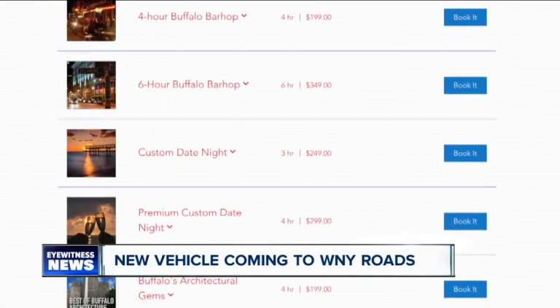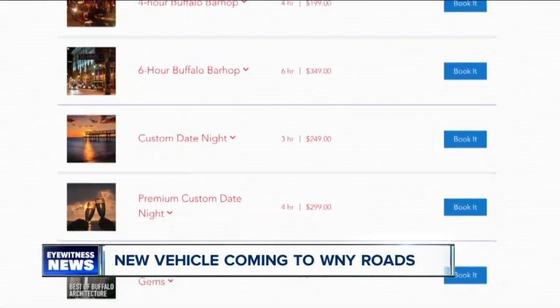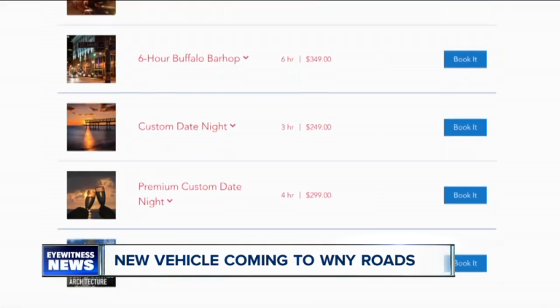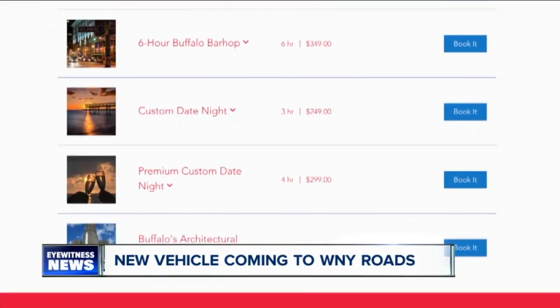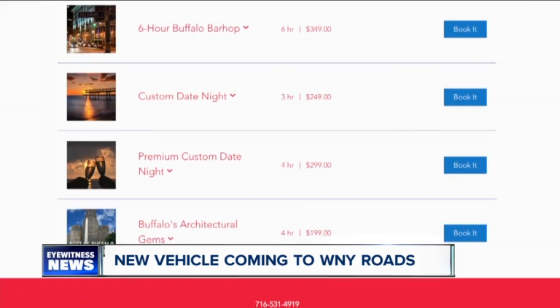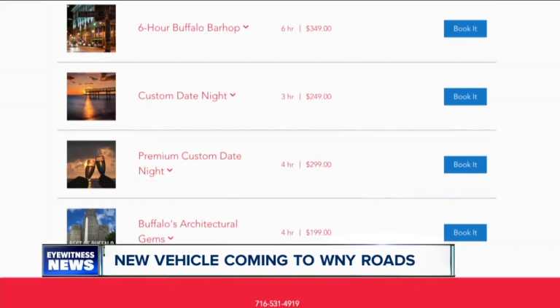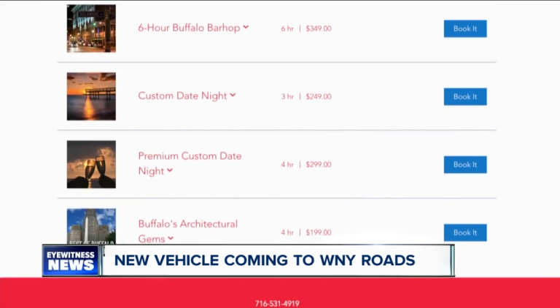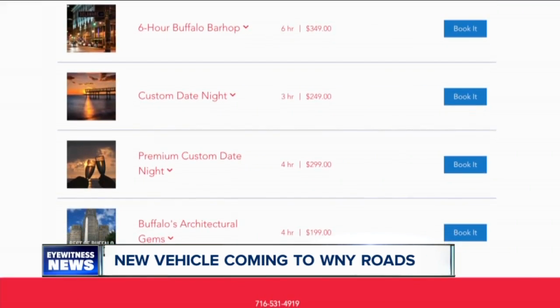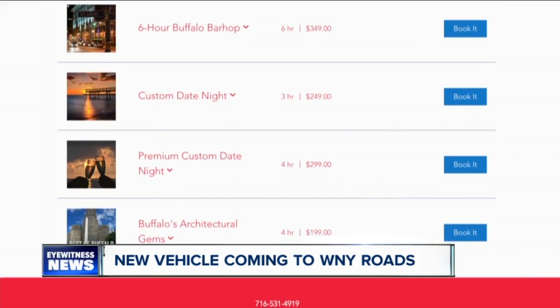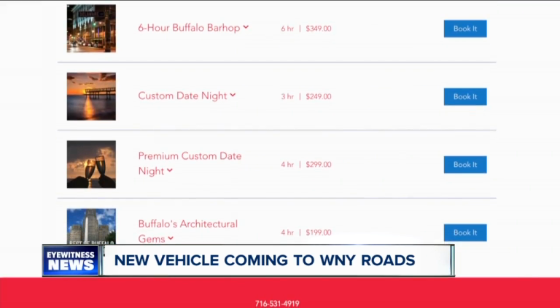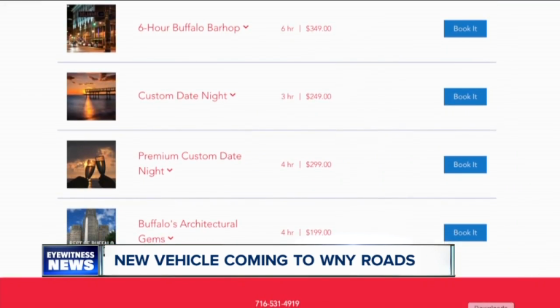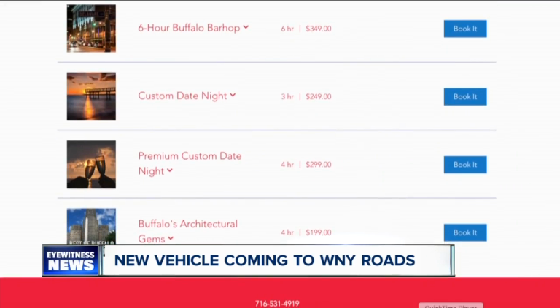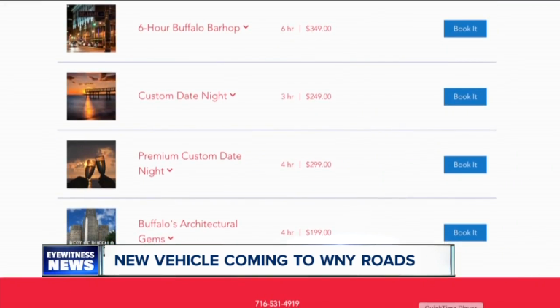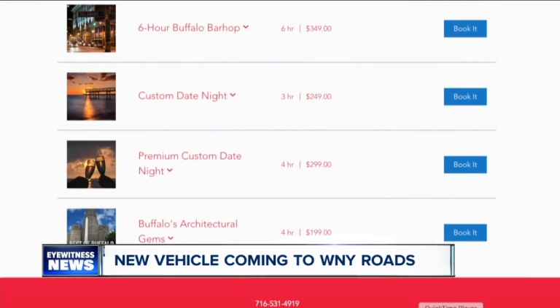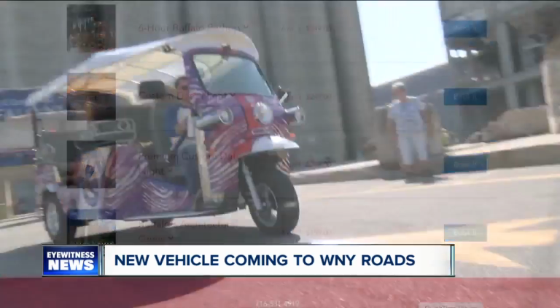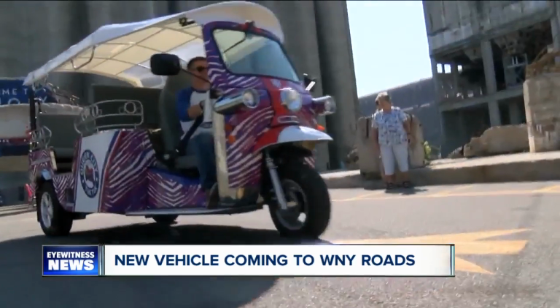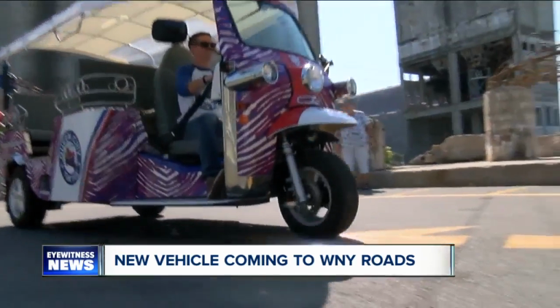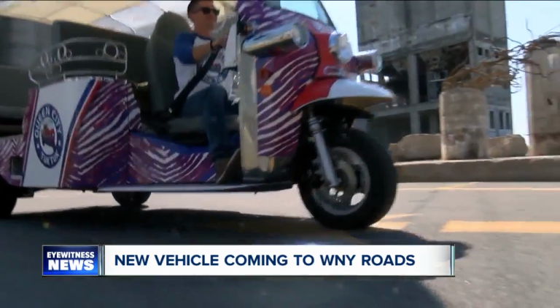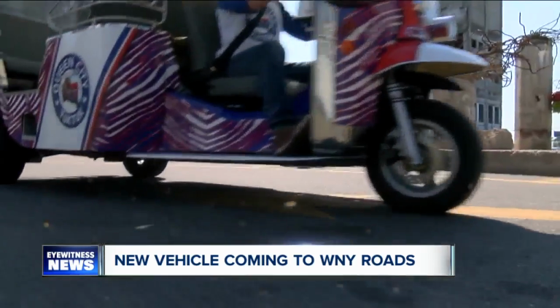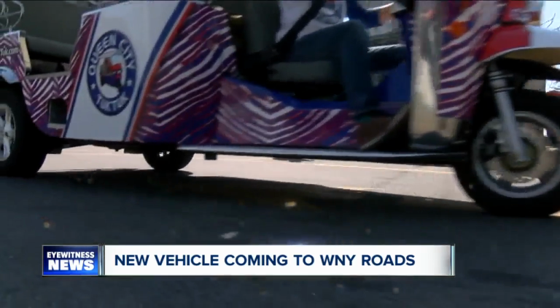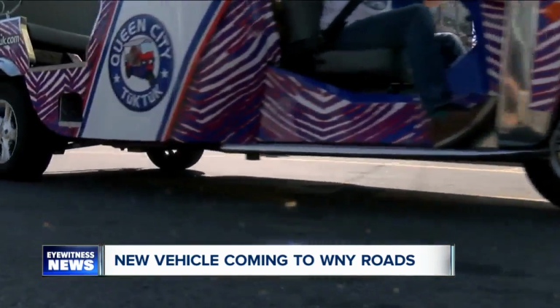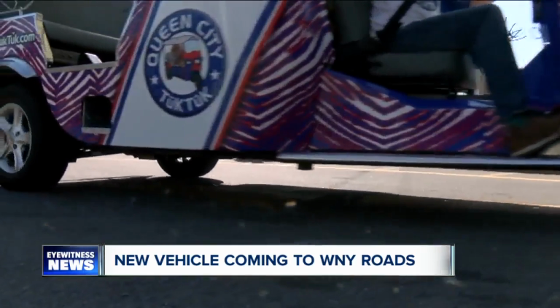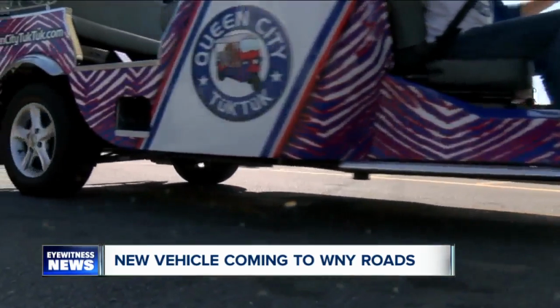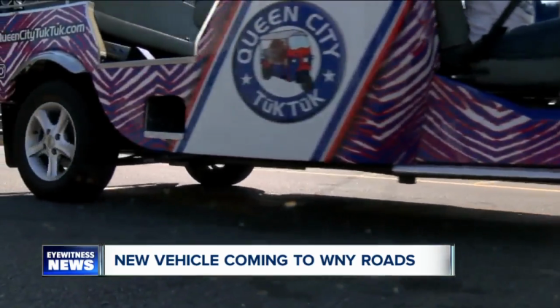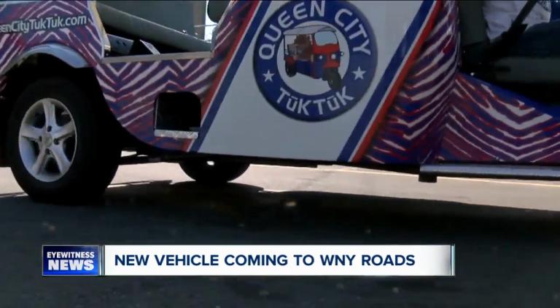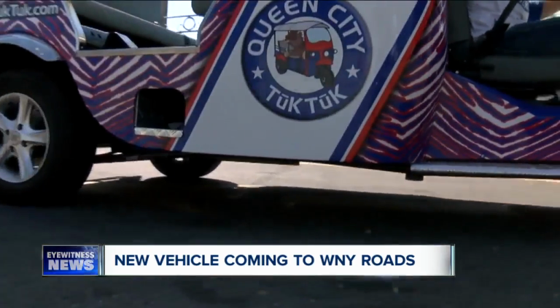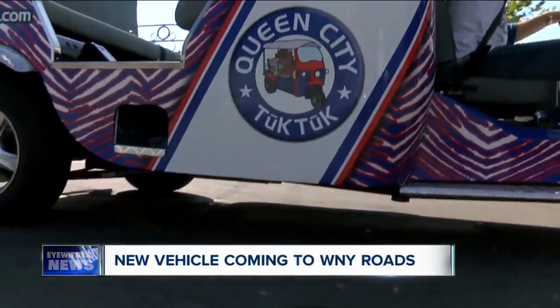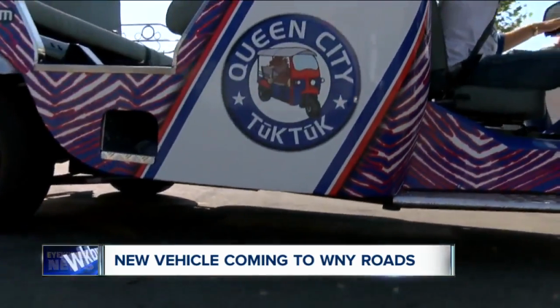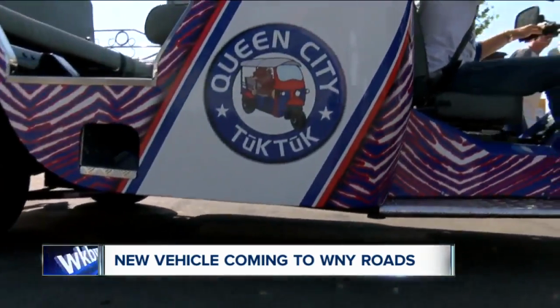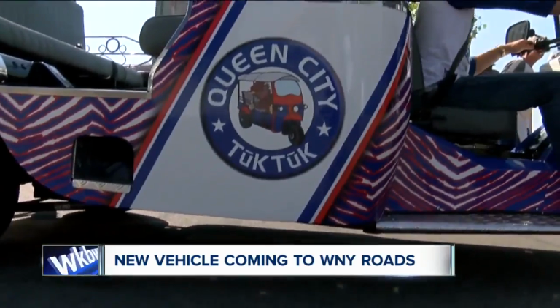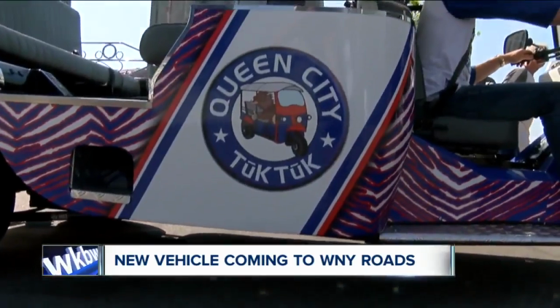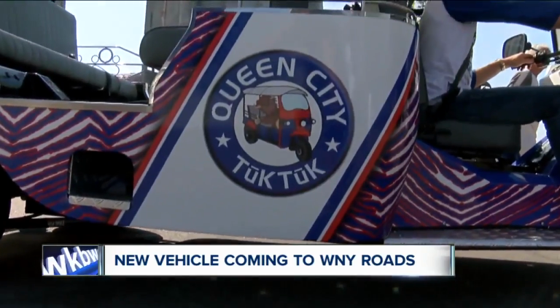You'll find the link with this story on our WKBW app. In Buffalo, Brittany Muller, 7 Eyewitness News.